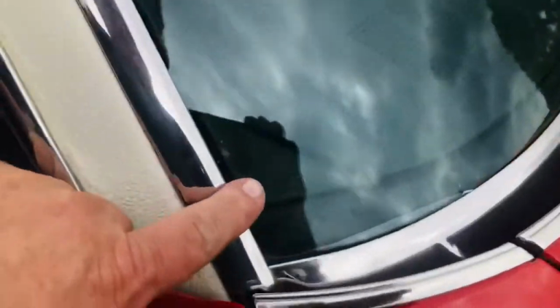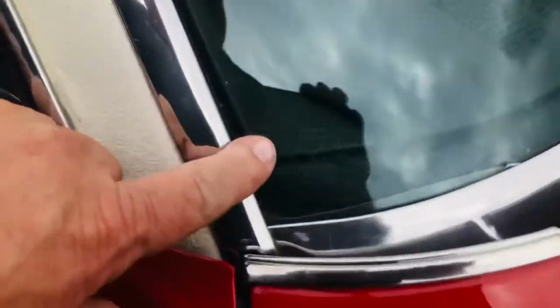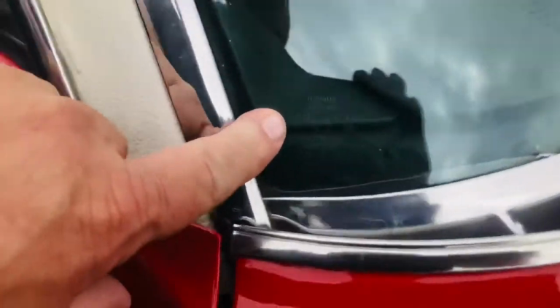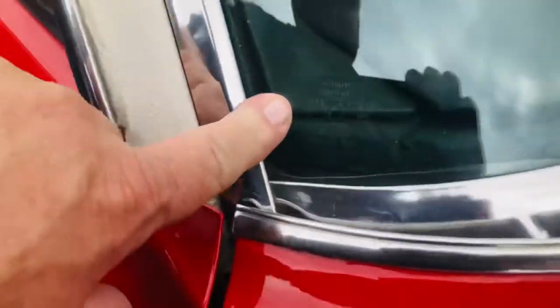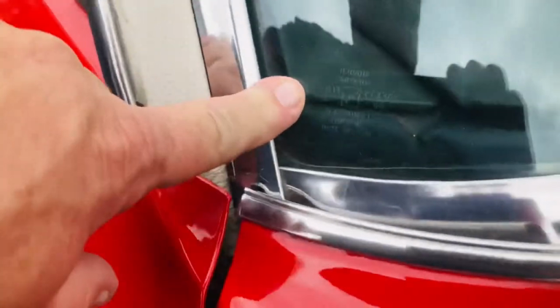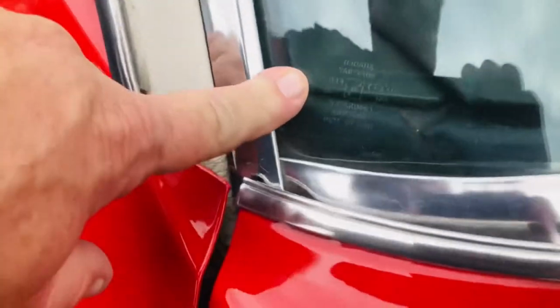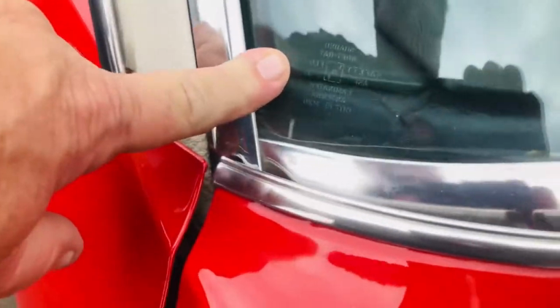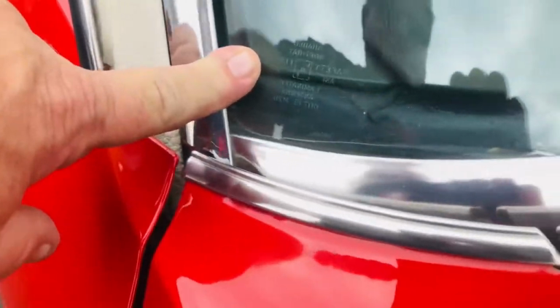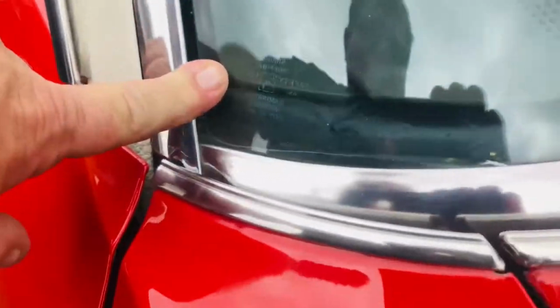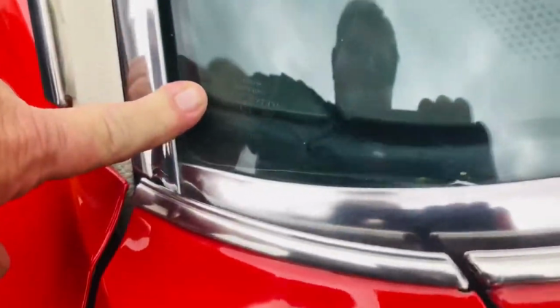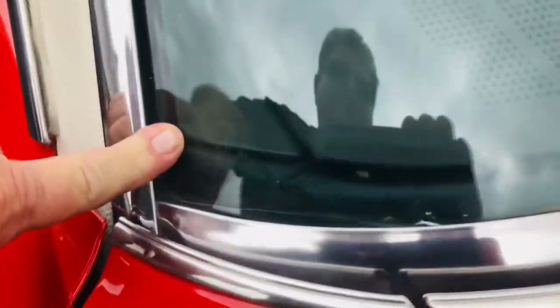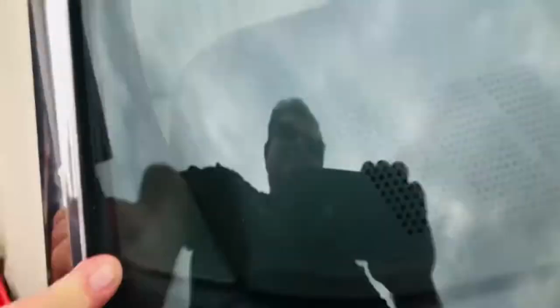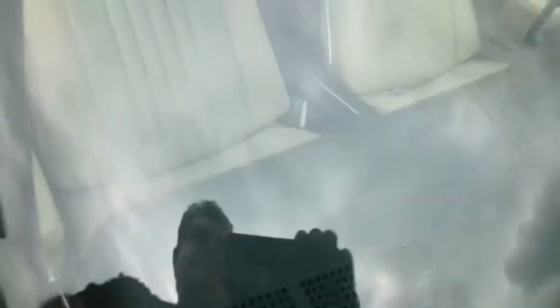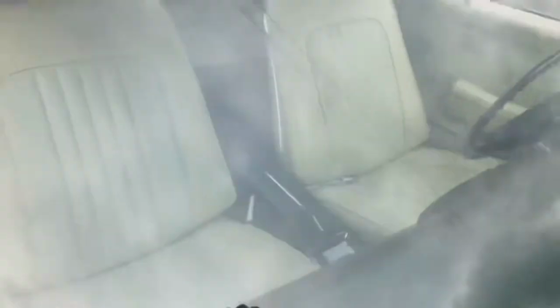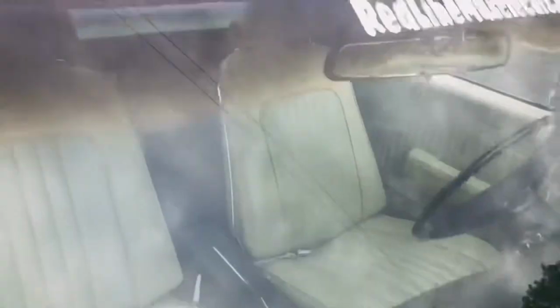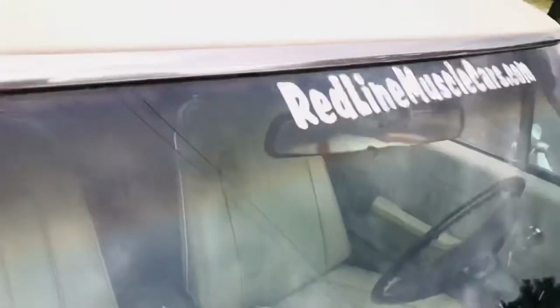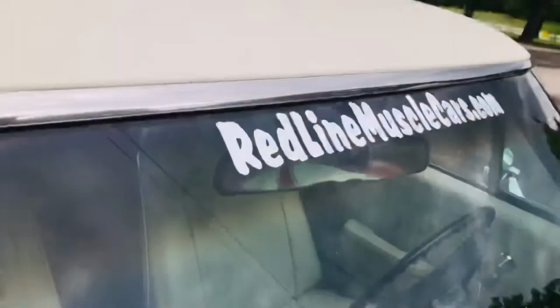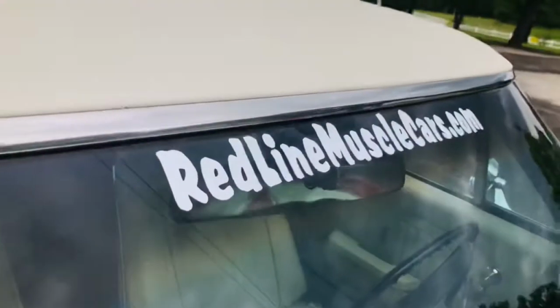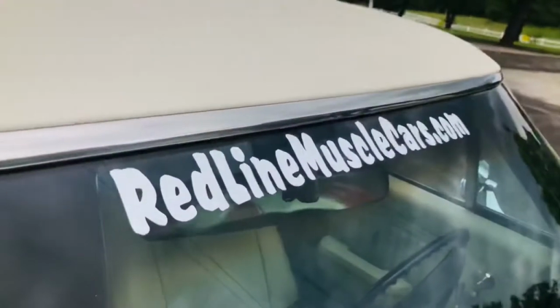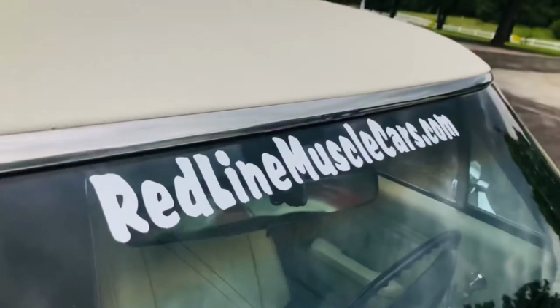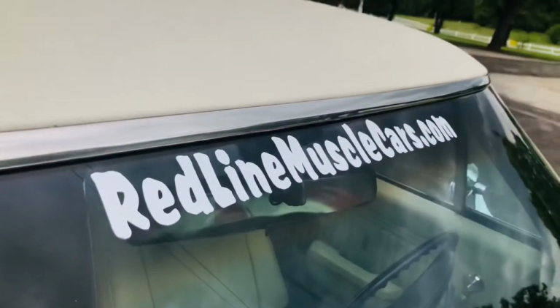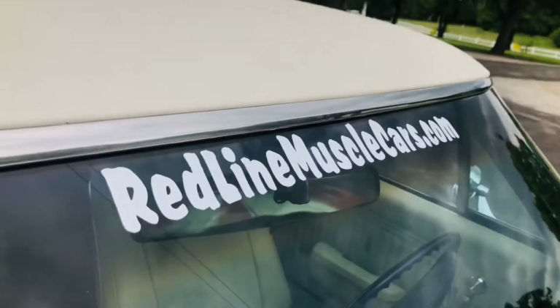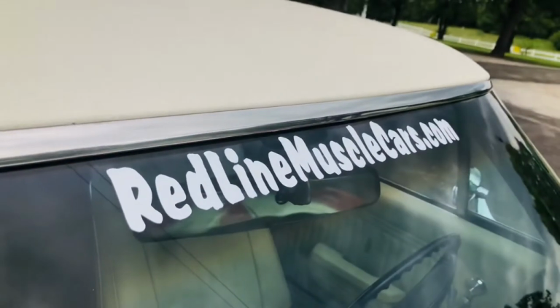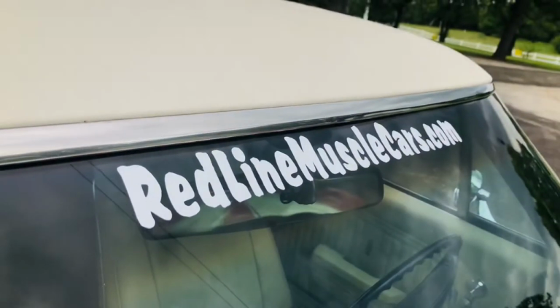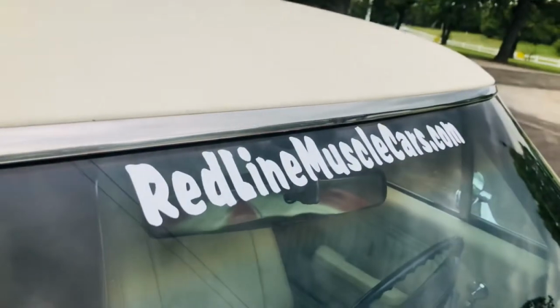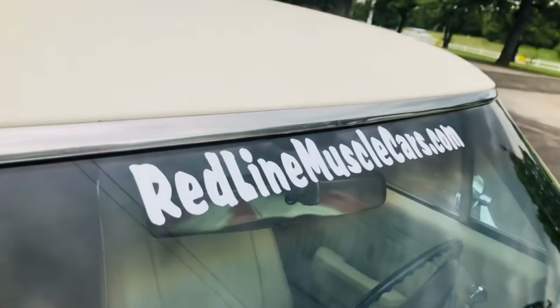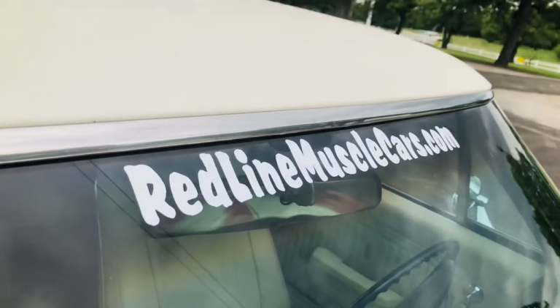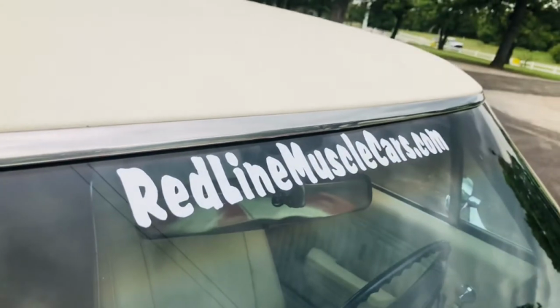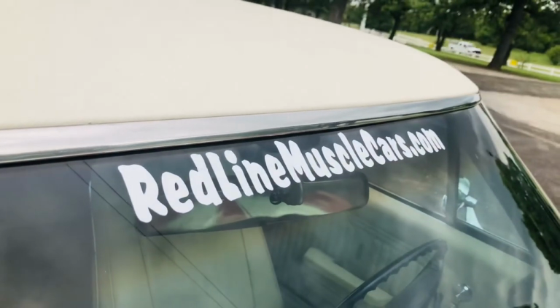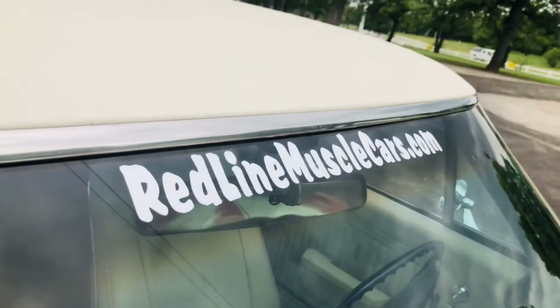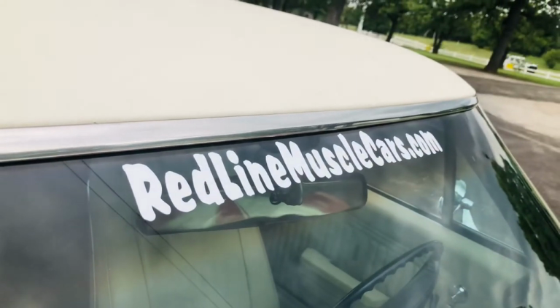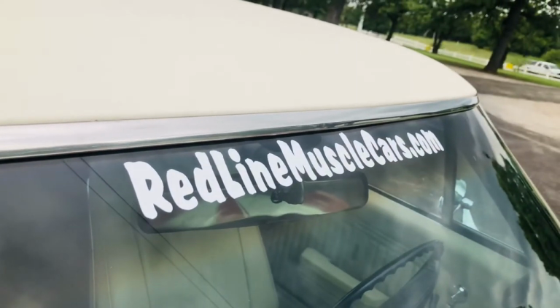Still even has its original windshield. Amazing. Y'all come see us. Thanks.